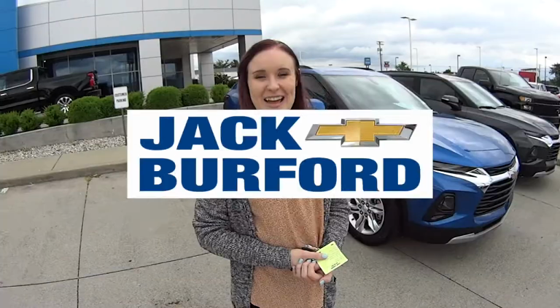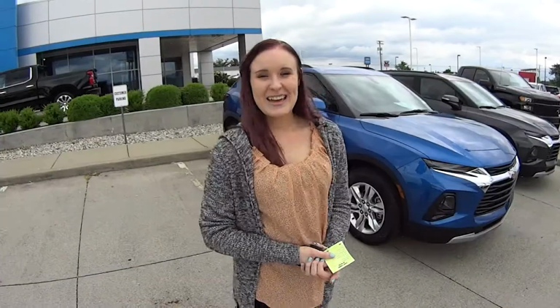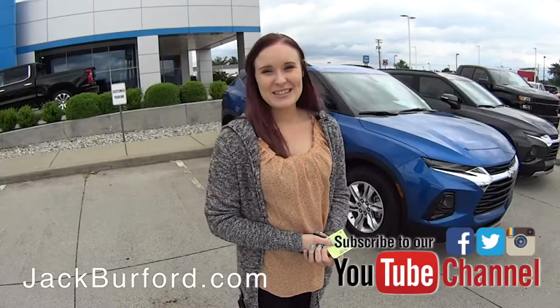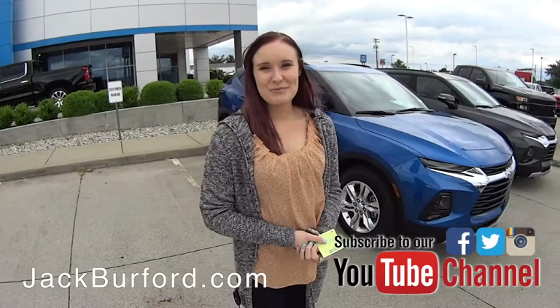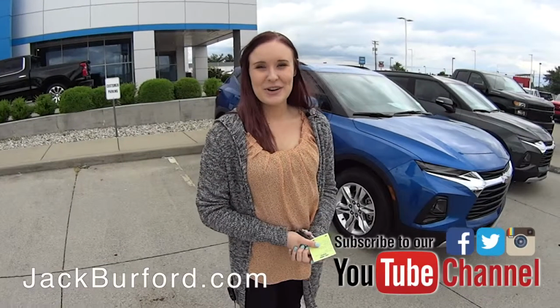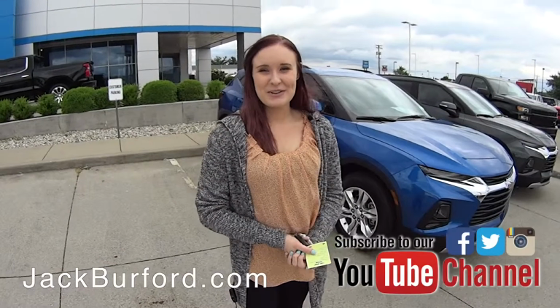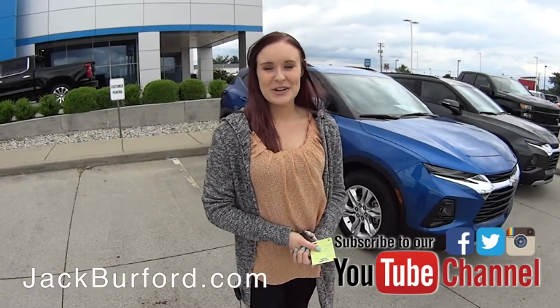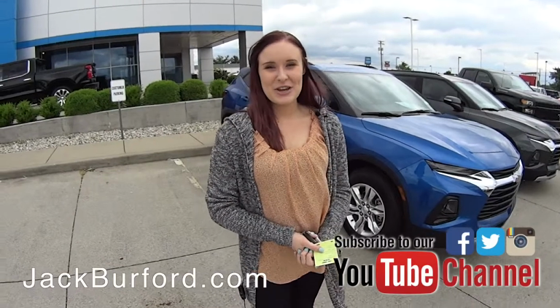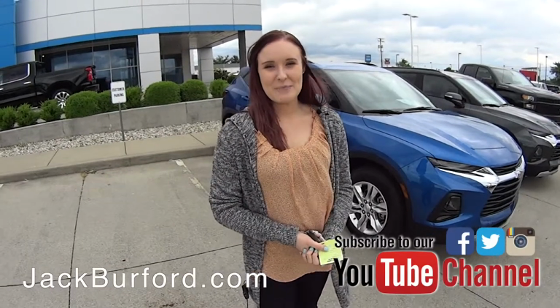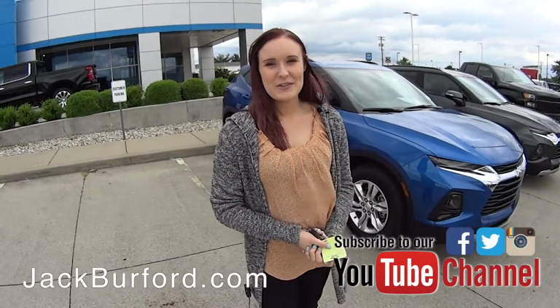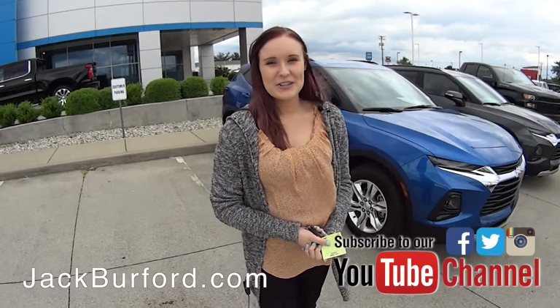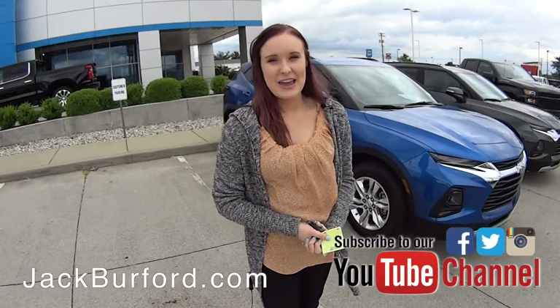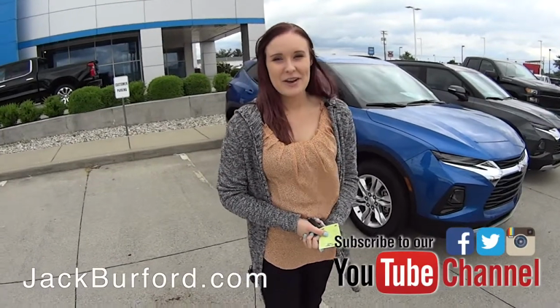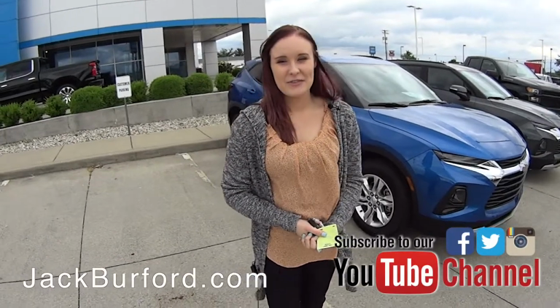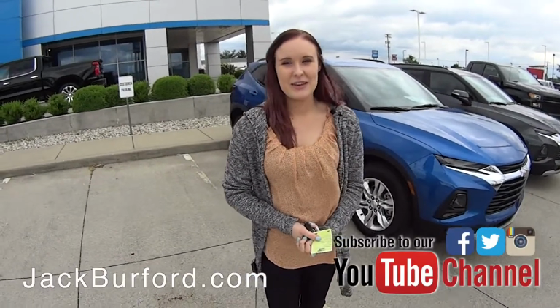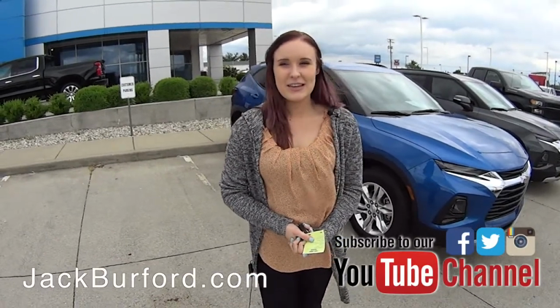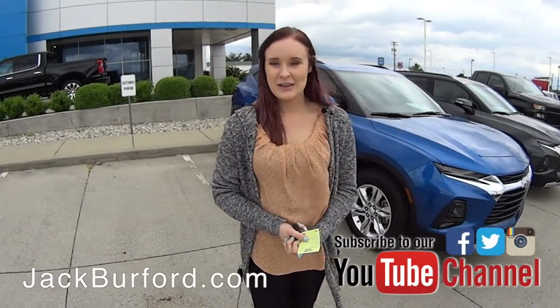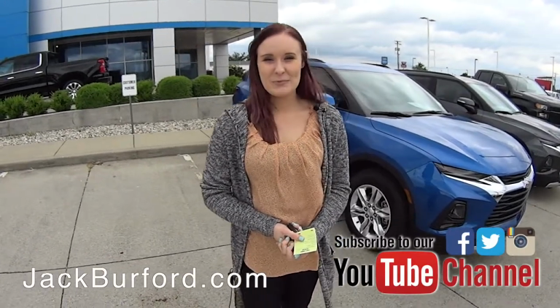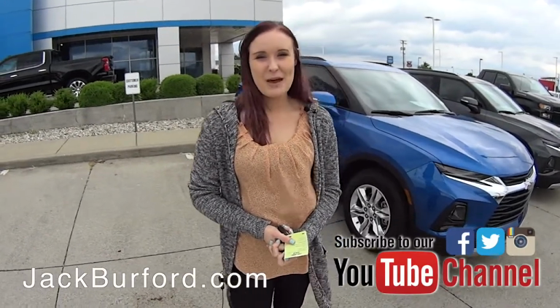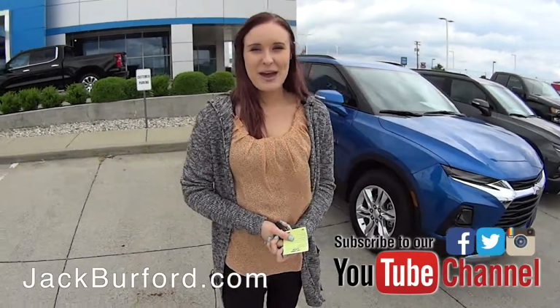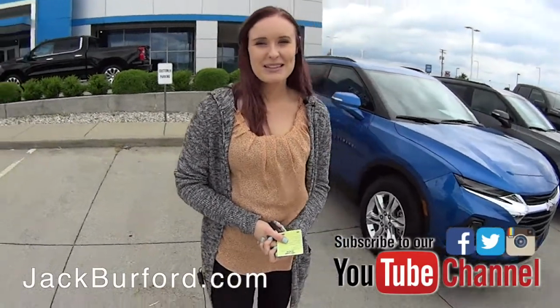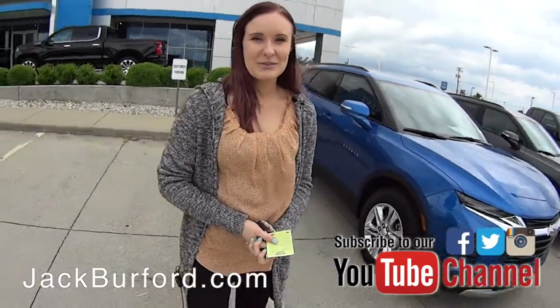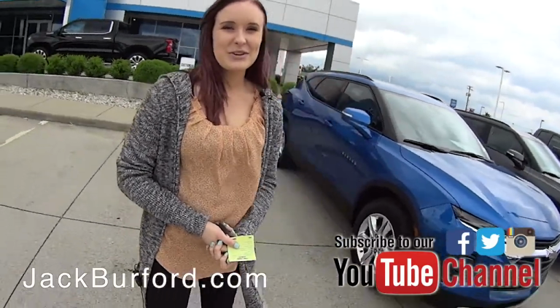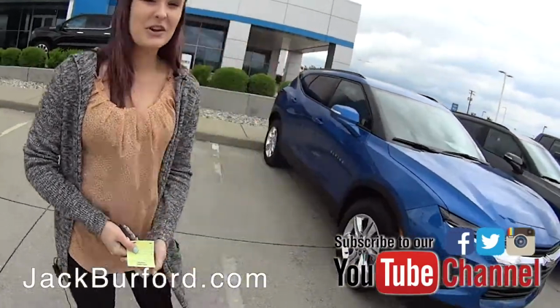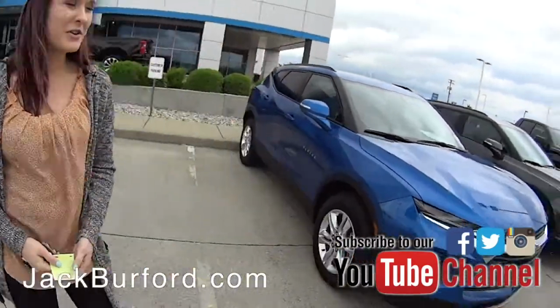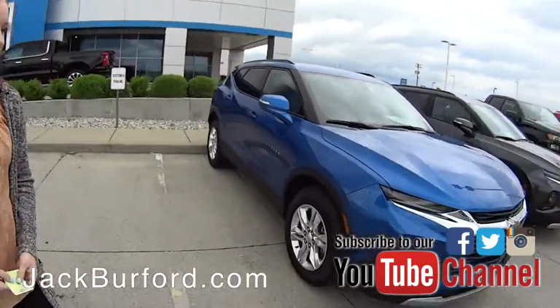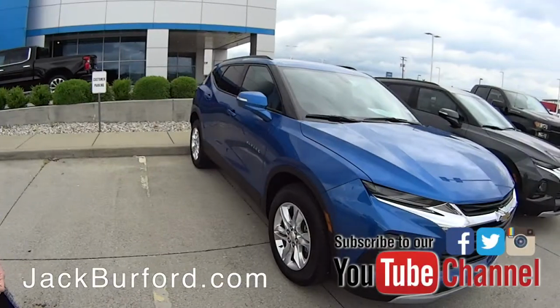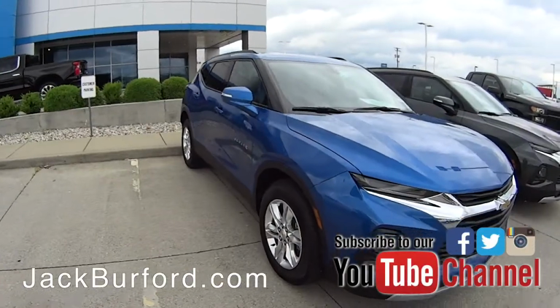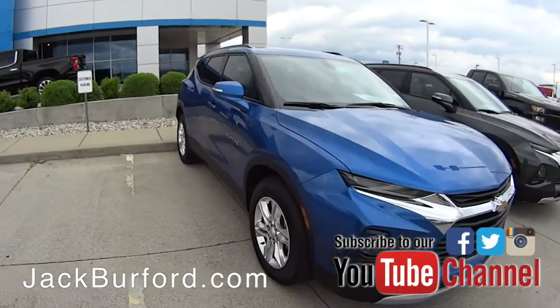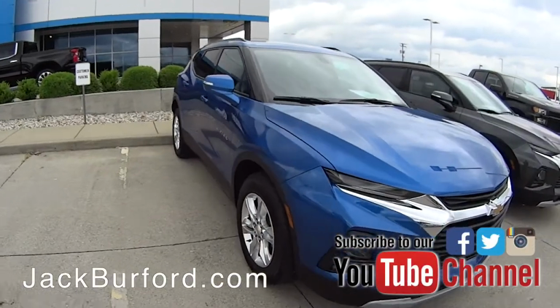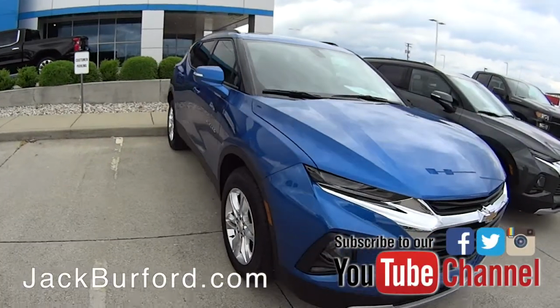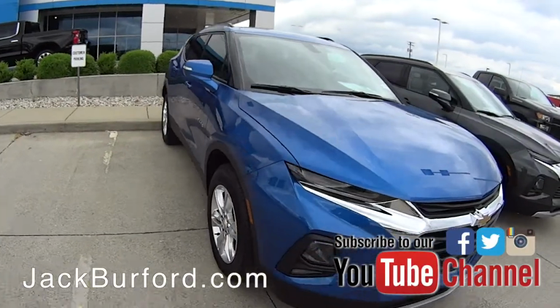Hi, this is Brooke and we're at Jack Burford today, right off the UK Bypass. We wanted to show you some new Blazers today.